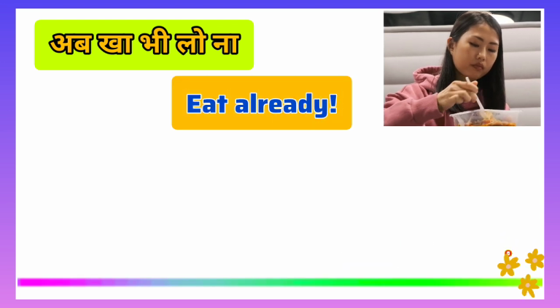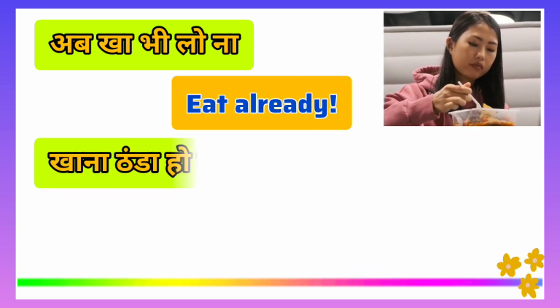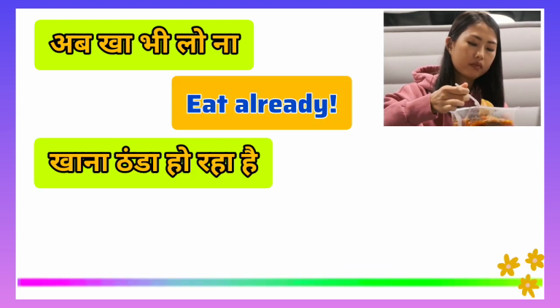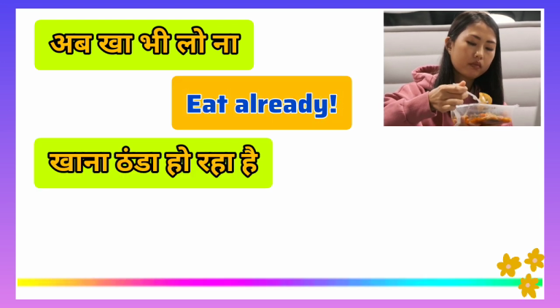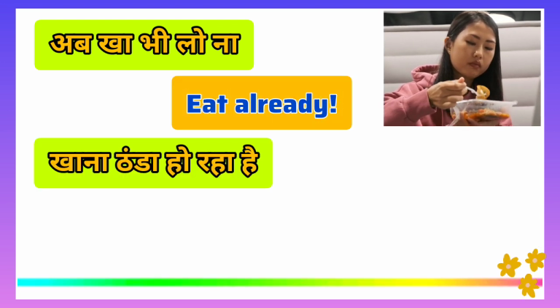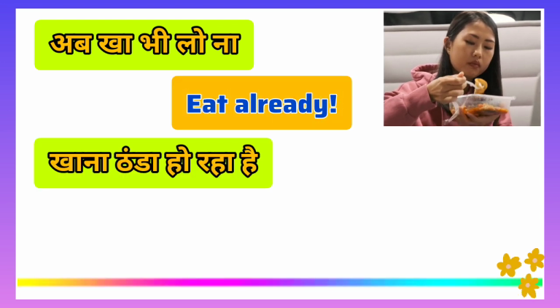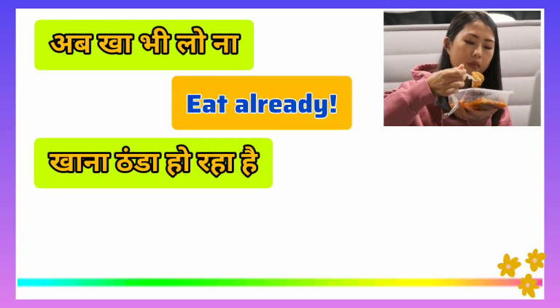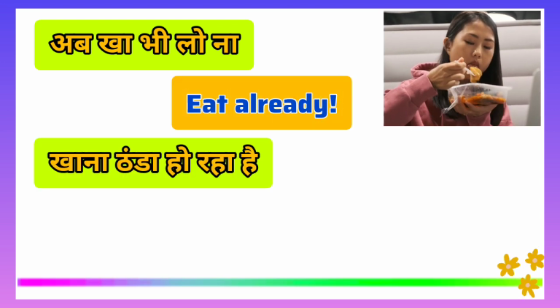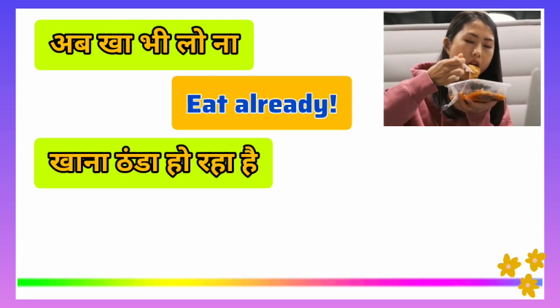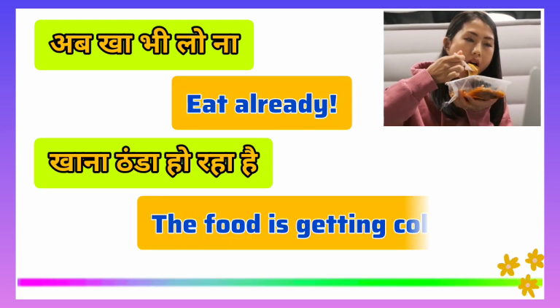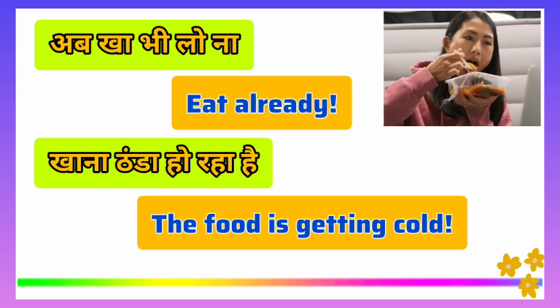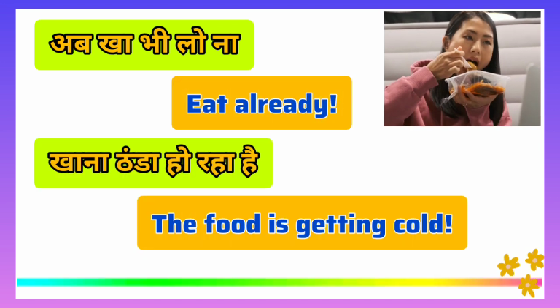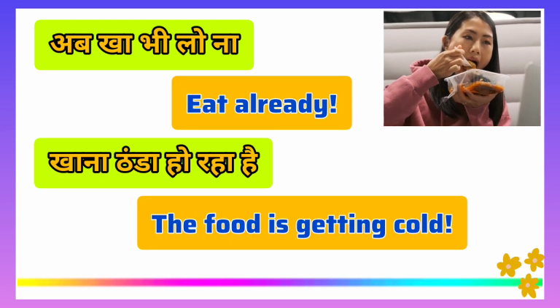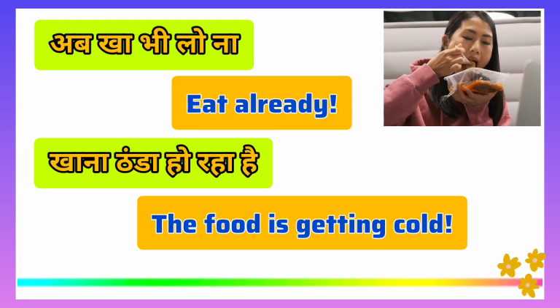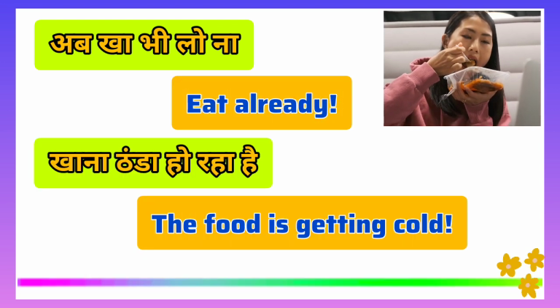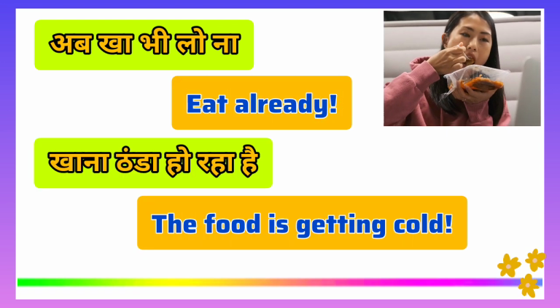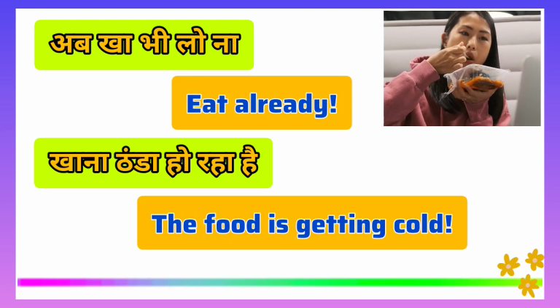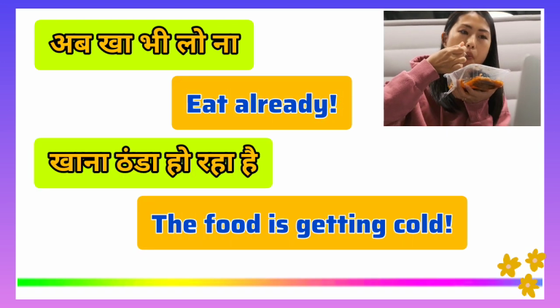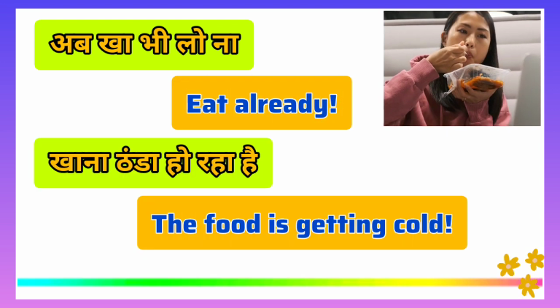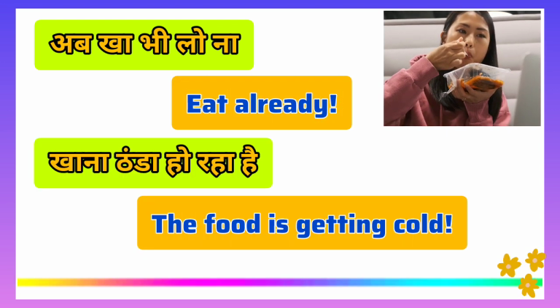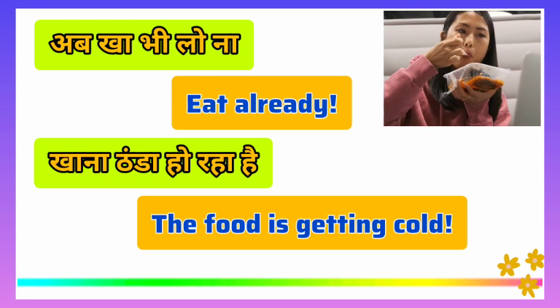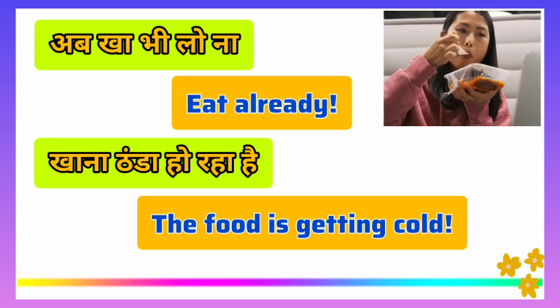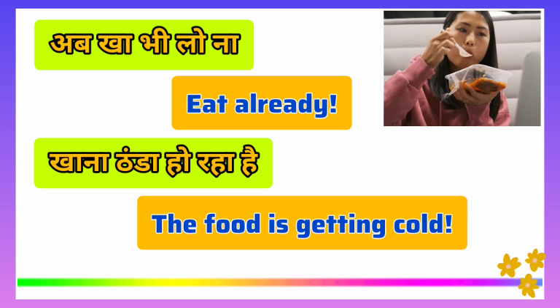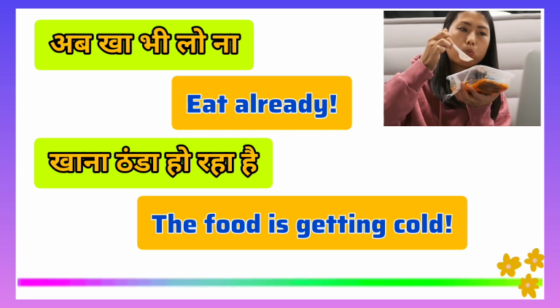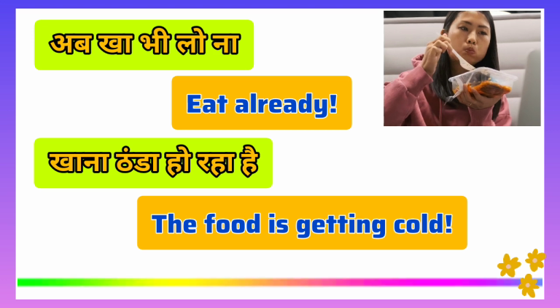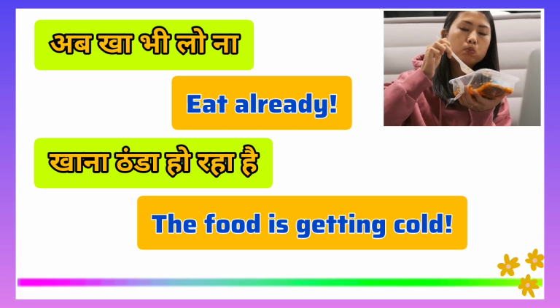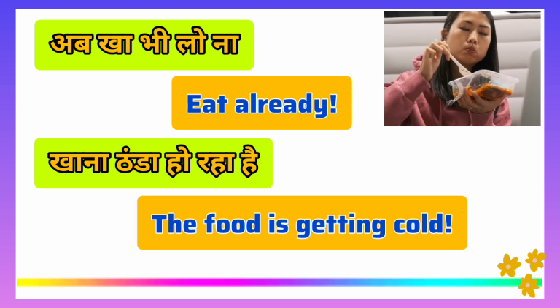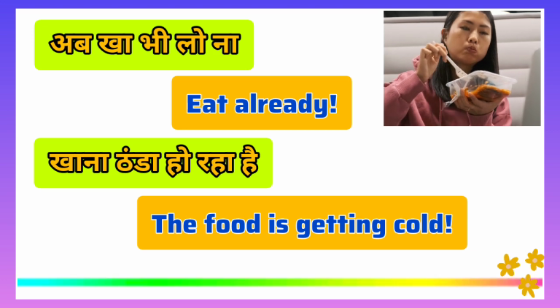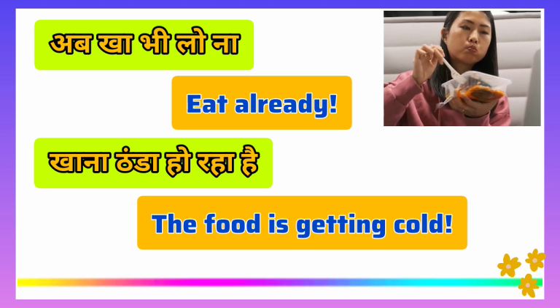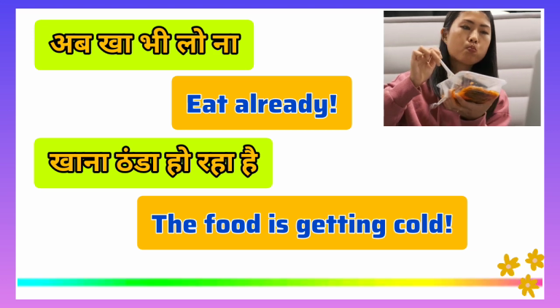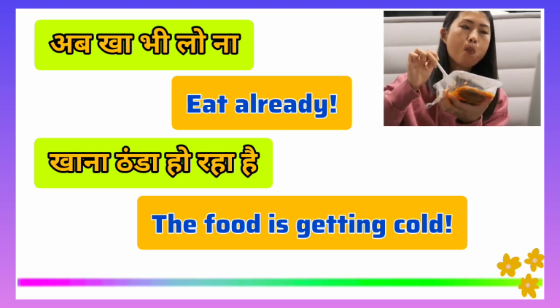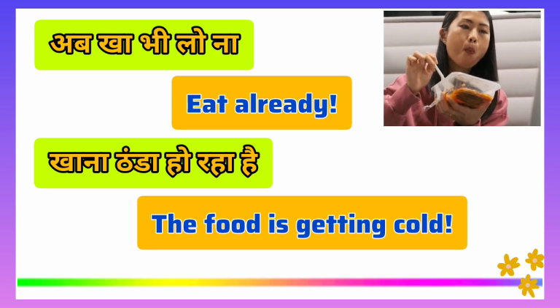The food is getting cold — eat already! When you say 'eat already,' you are urging someone to stop waiting and eat right now.